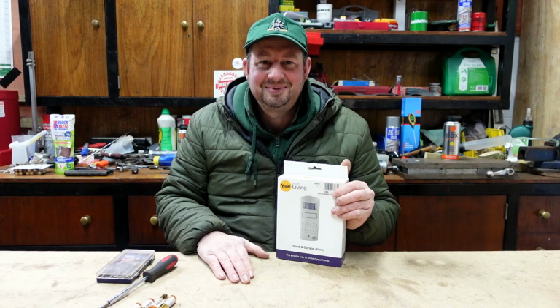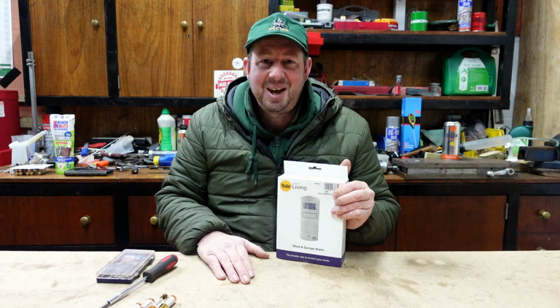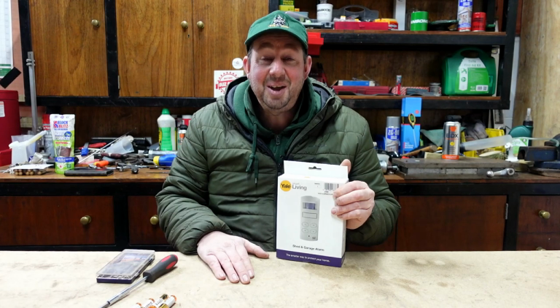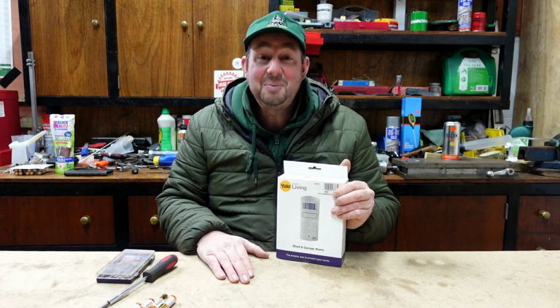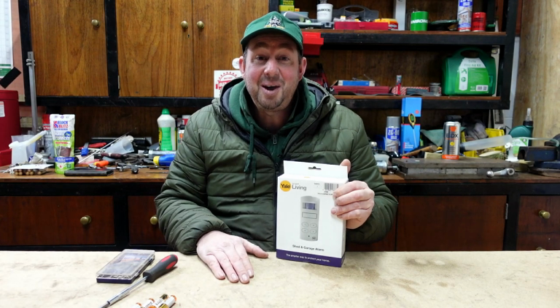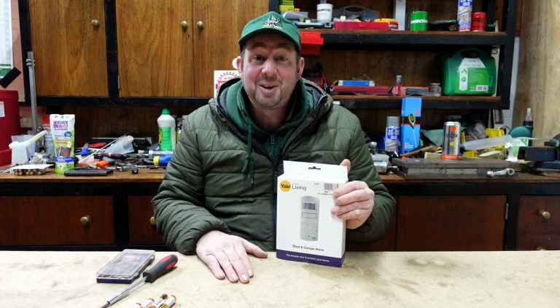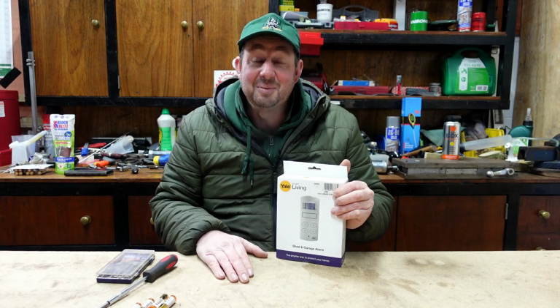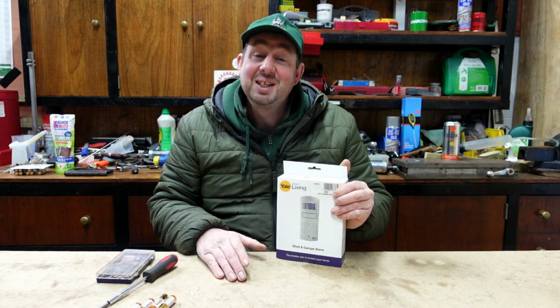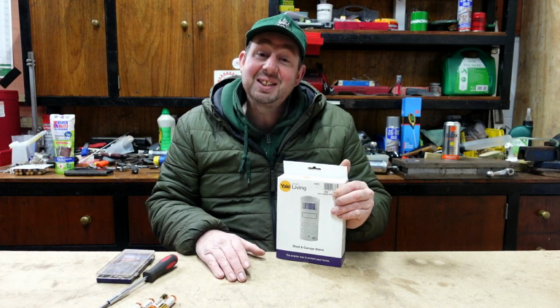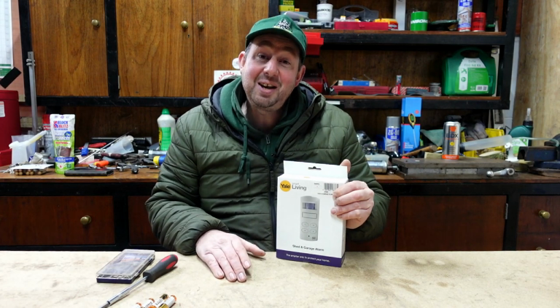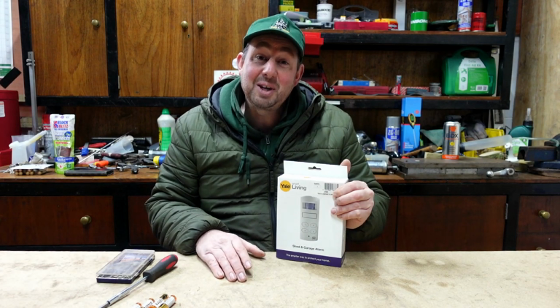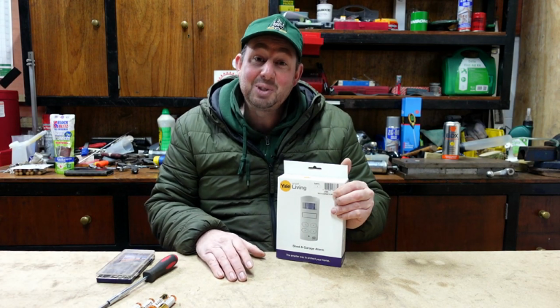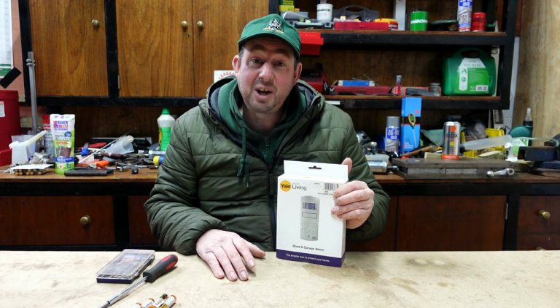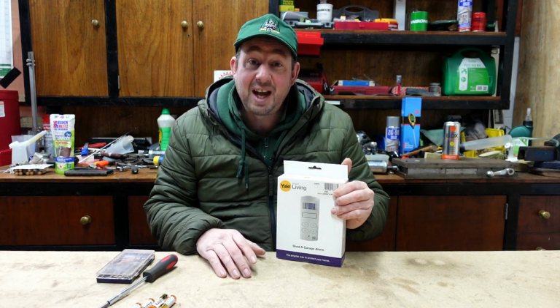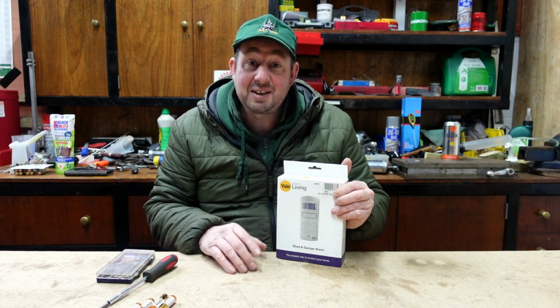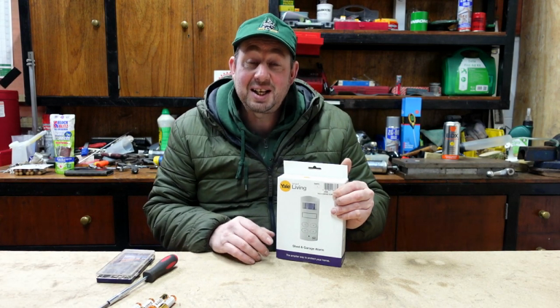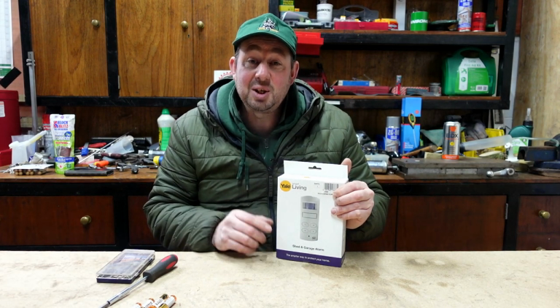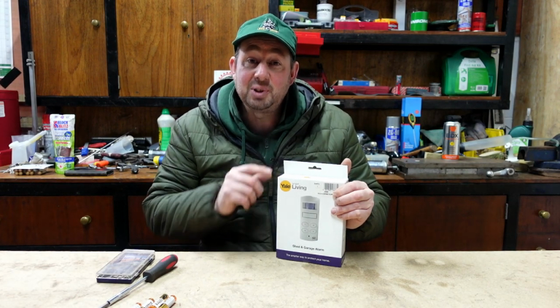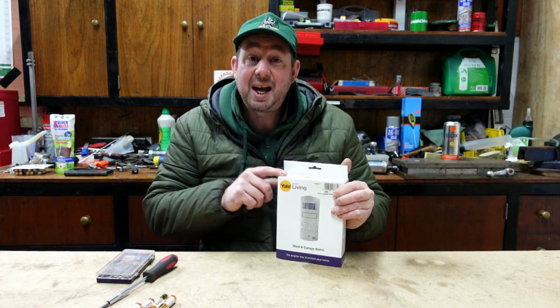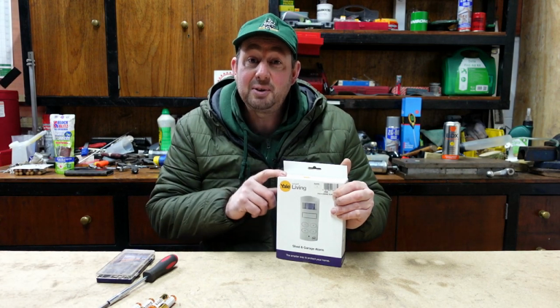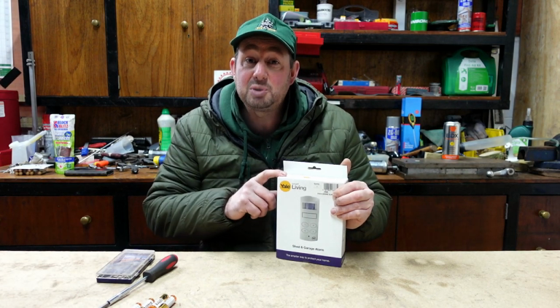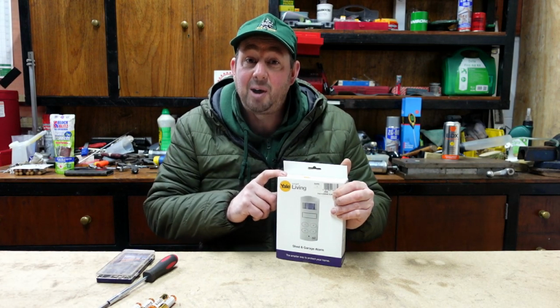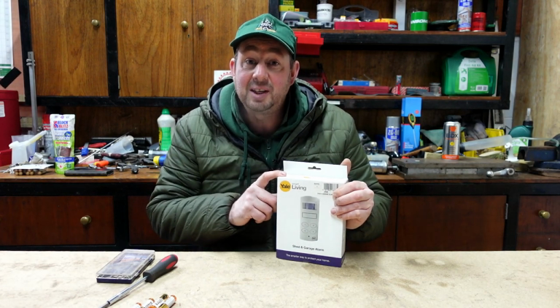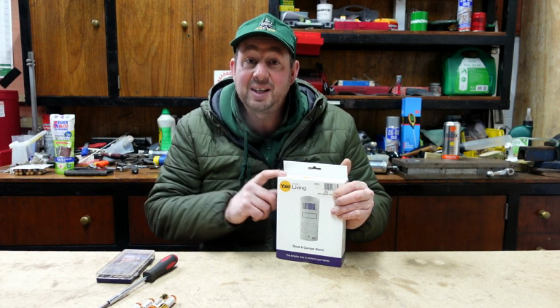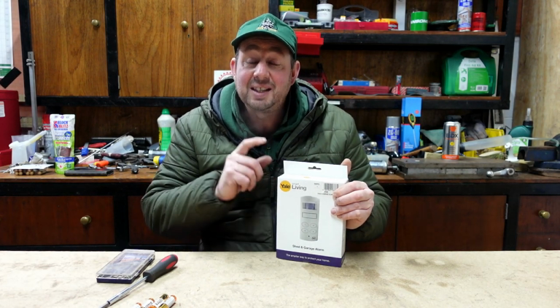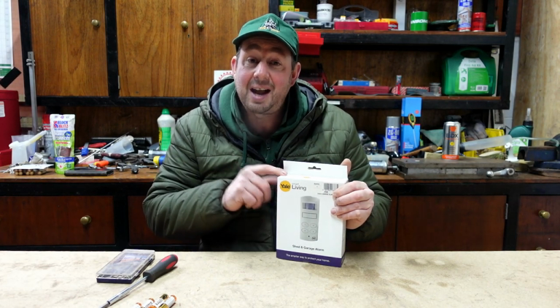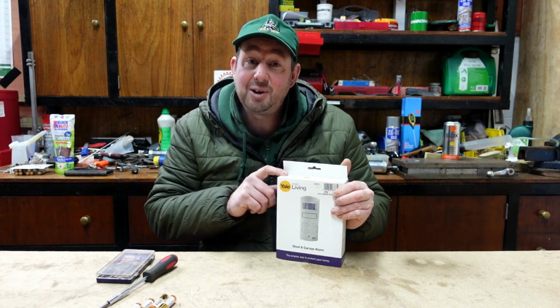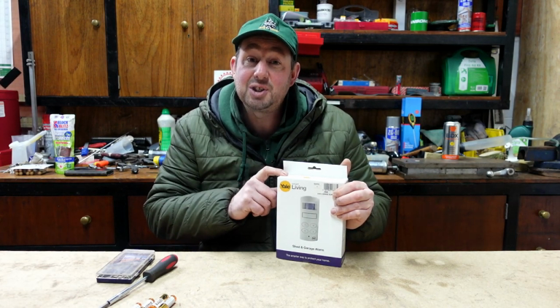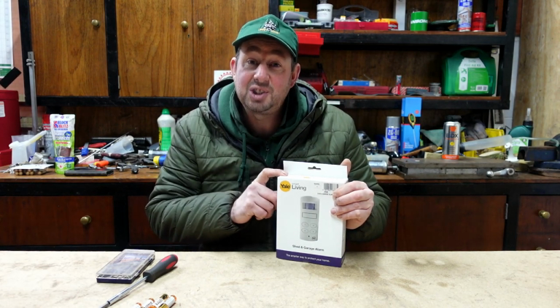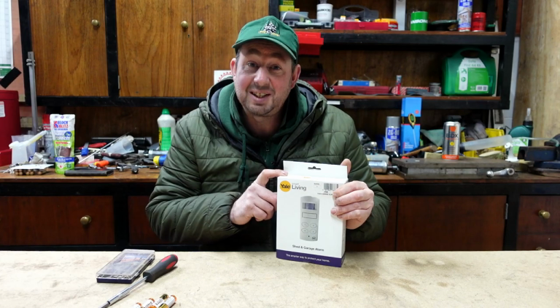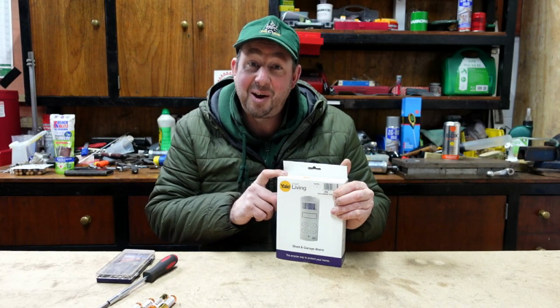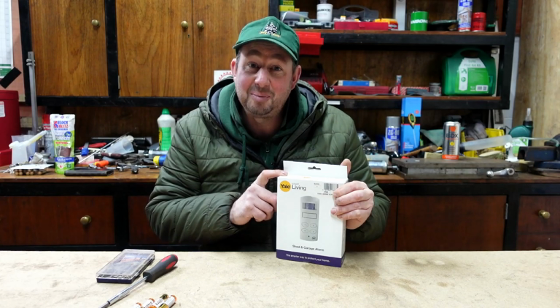Hello and welcome. Today I'm going to be showing you how to set up the Yale Smart Living Garage and Shed Alarm.